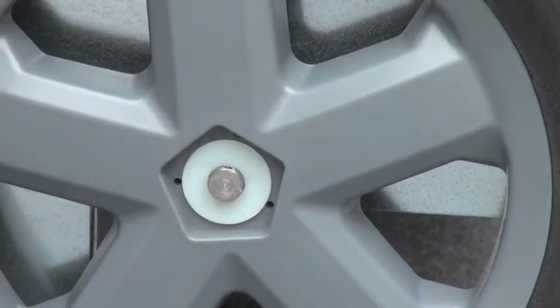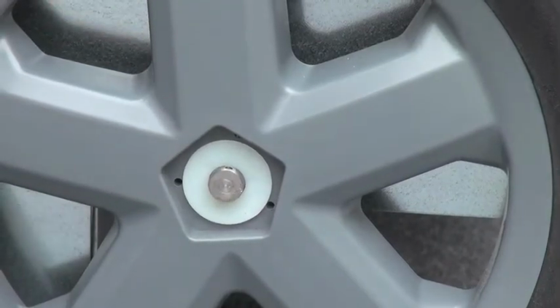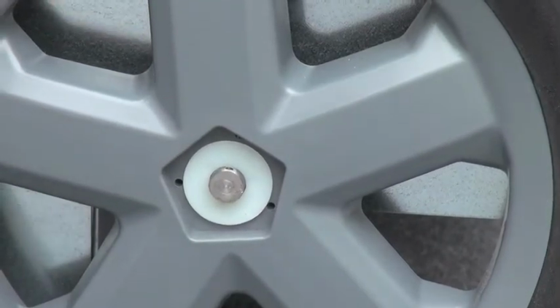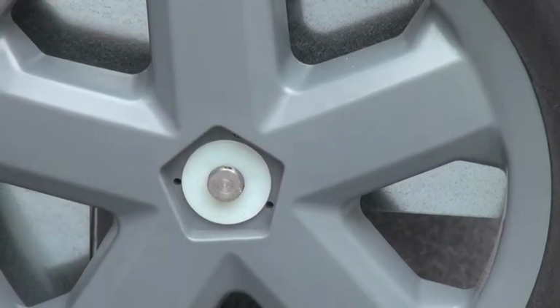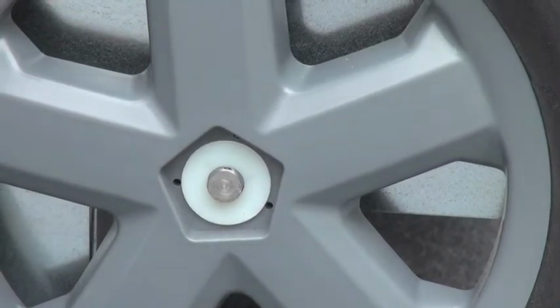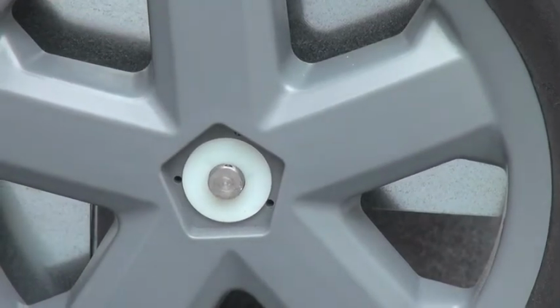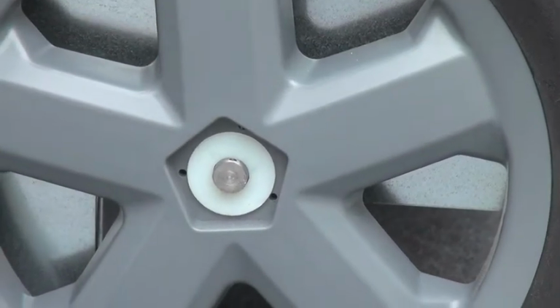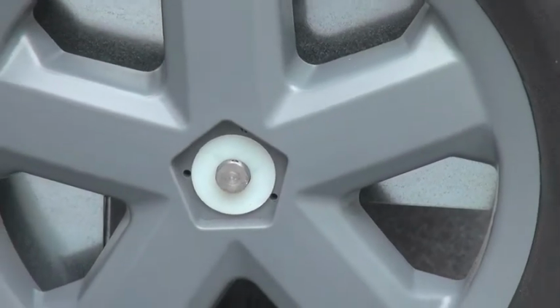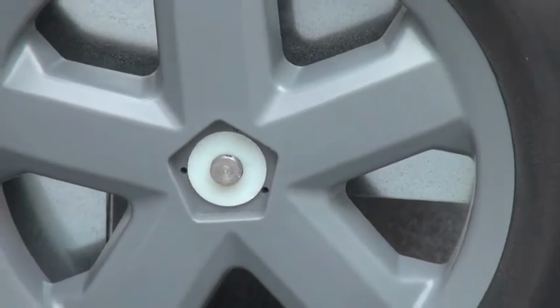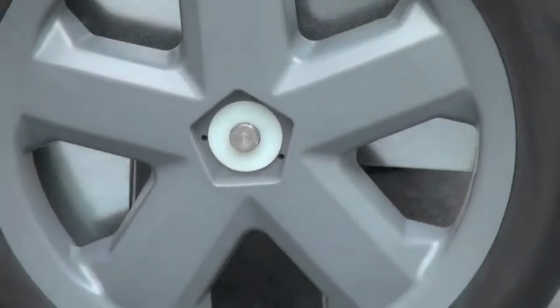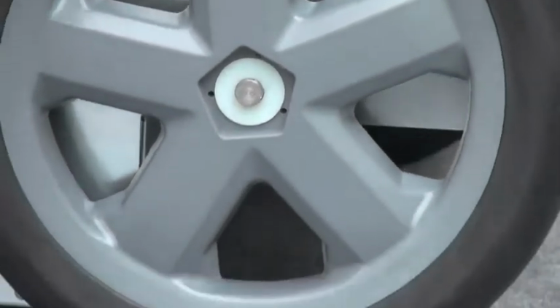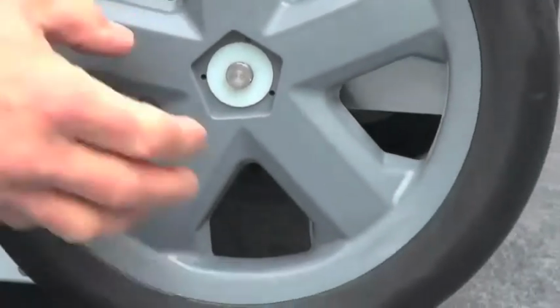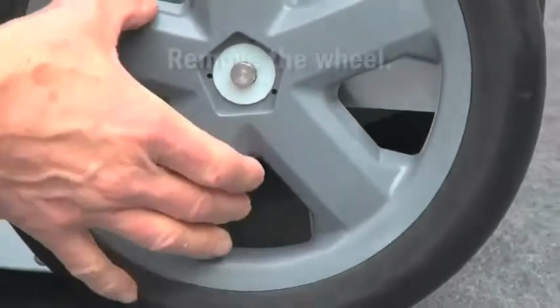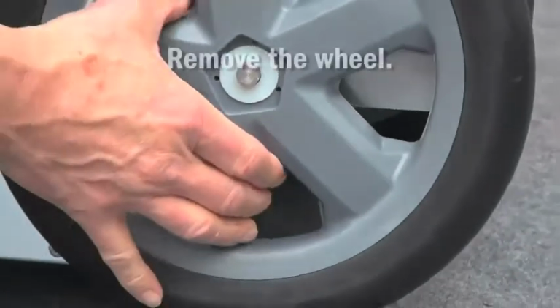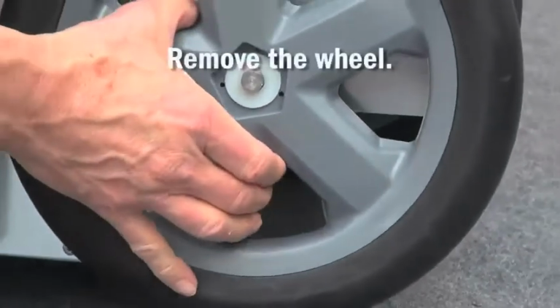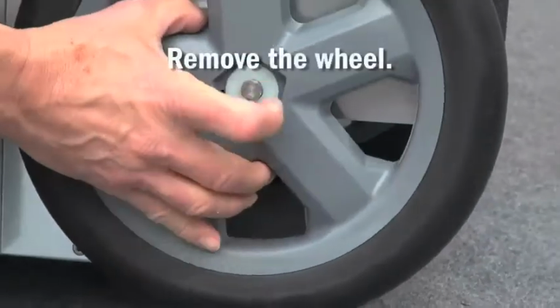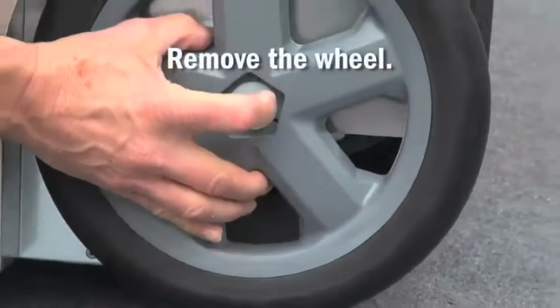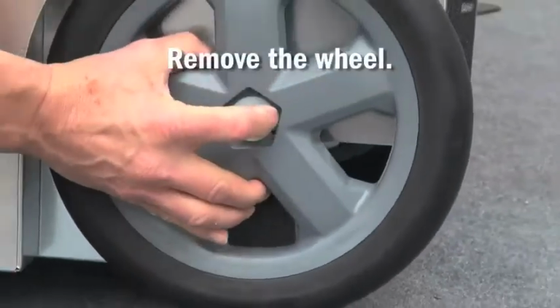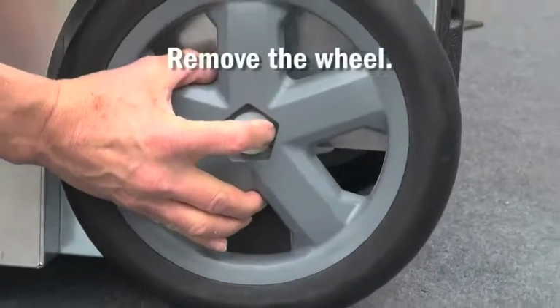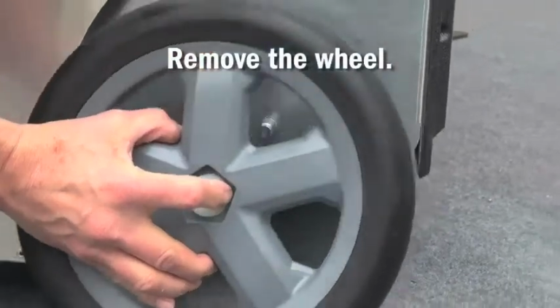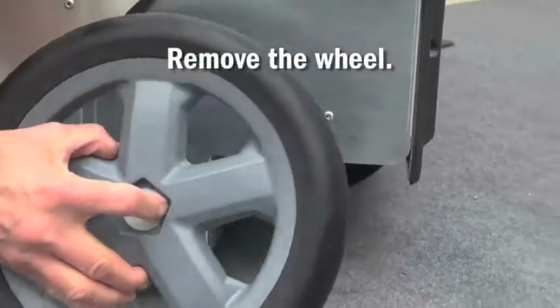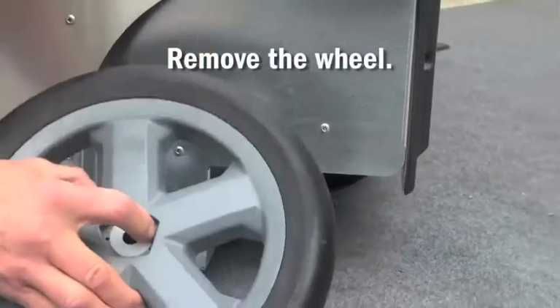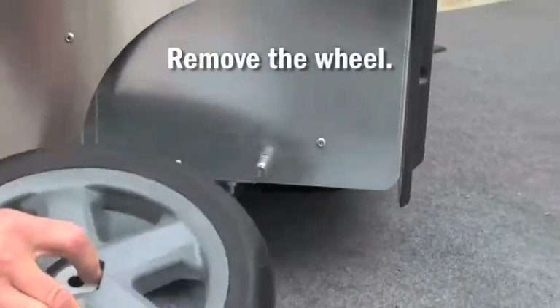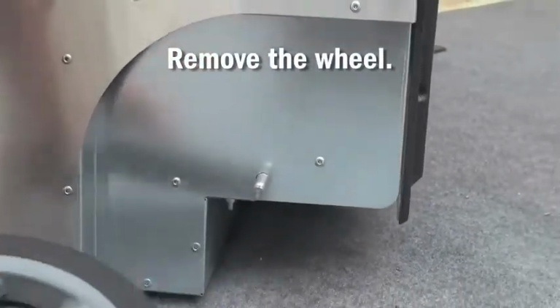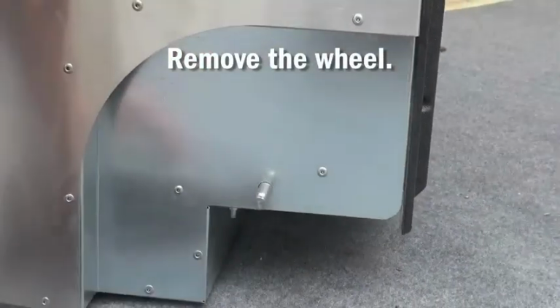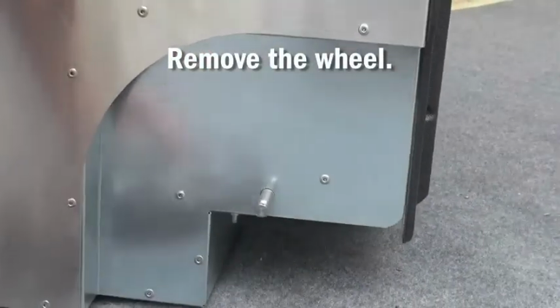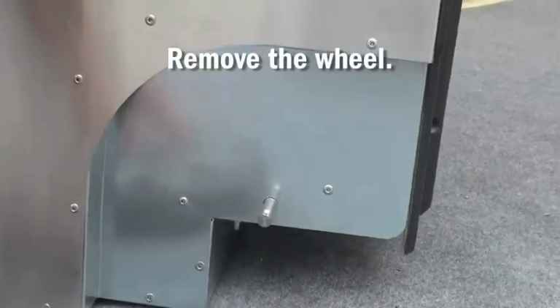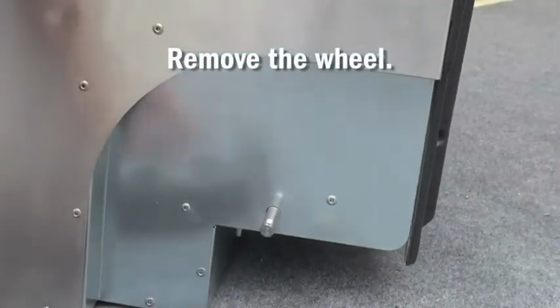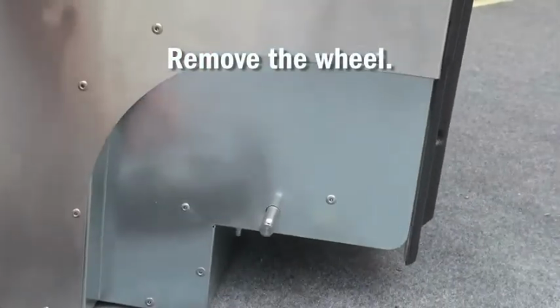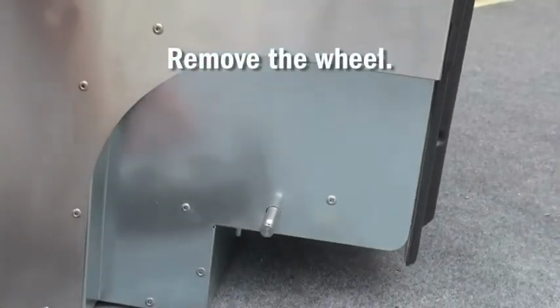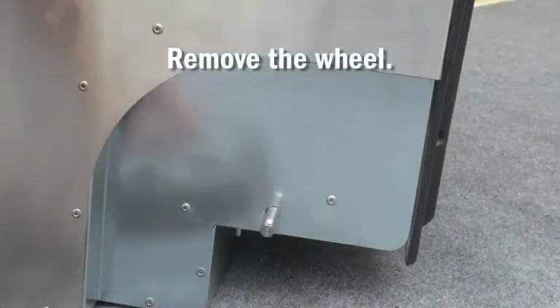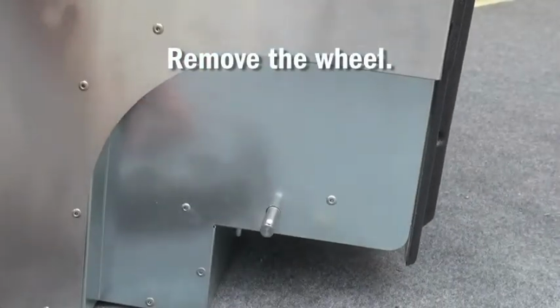Next, slightly tilt the unit and remove the wheel along with the nylon washer.